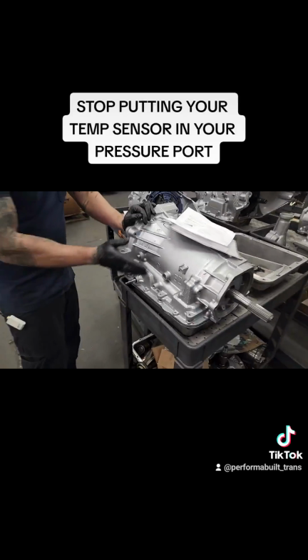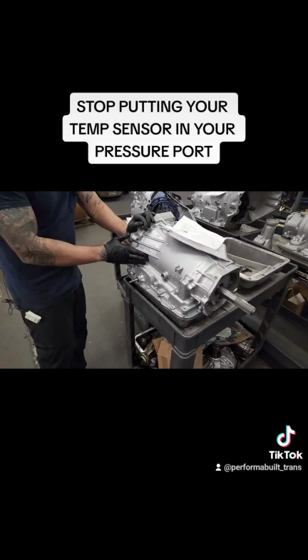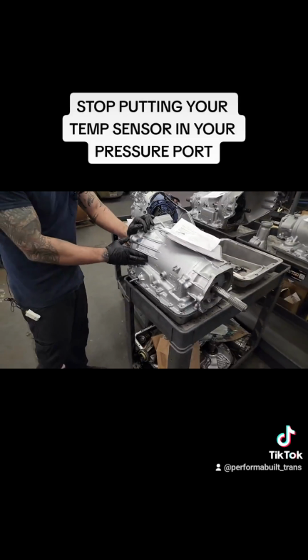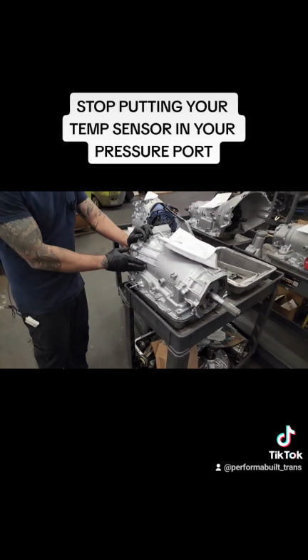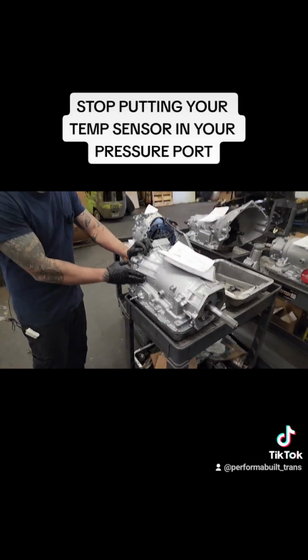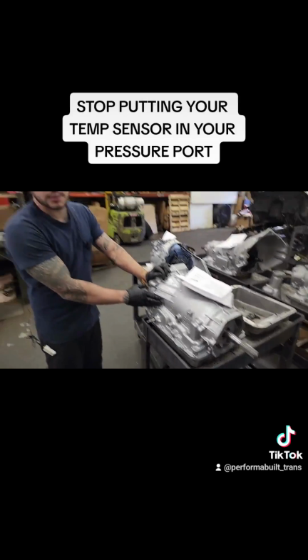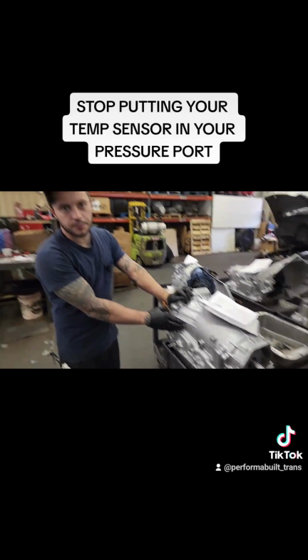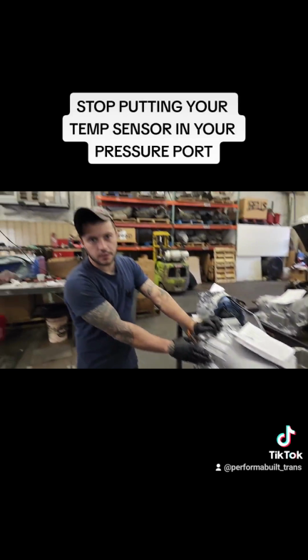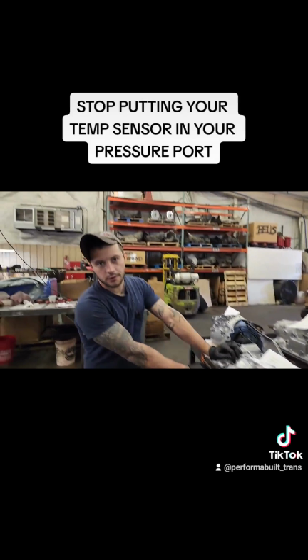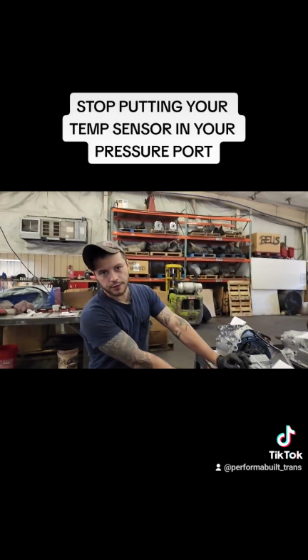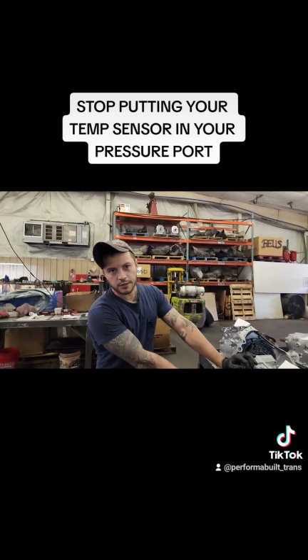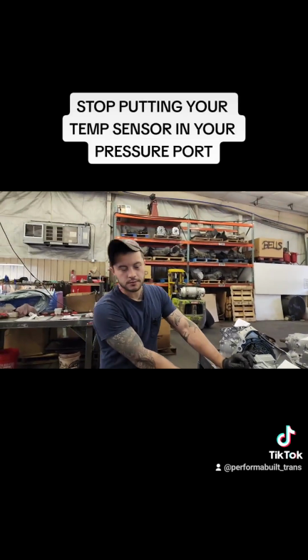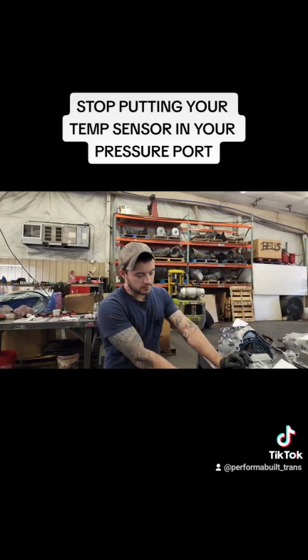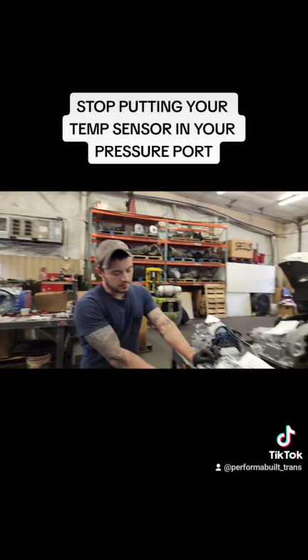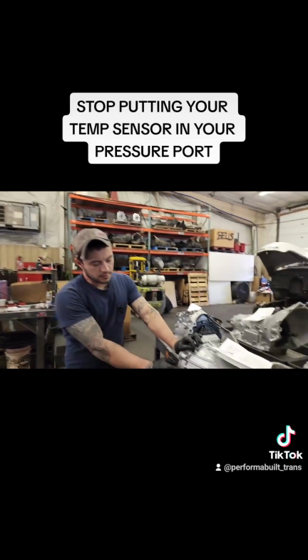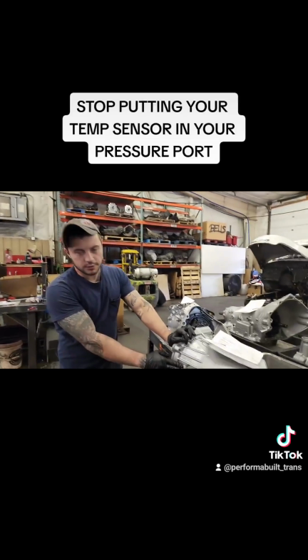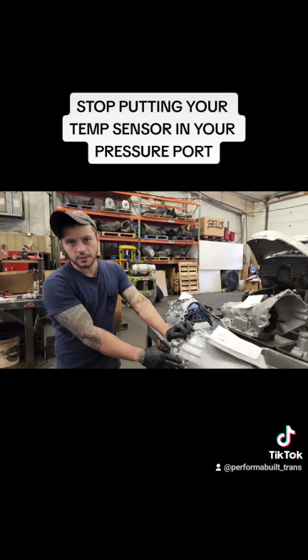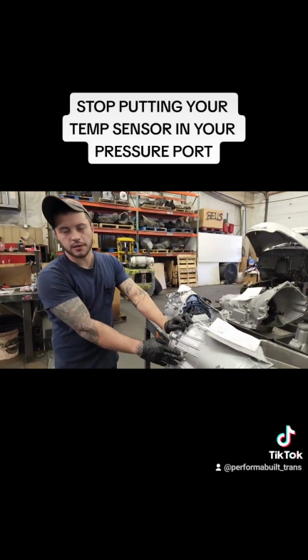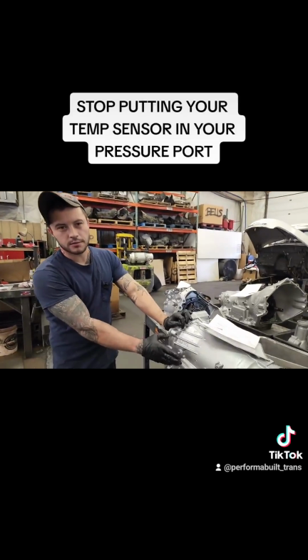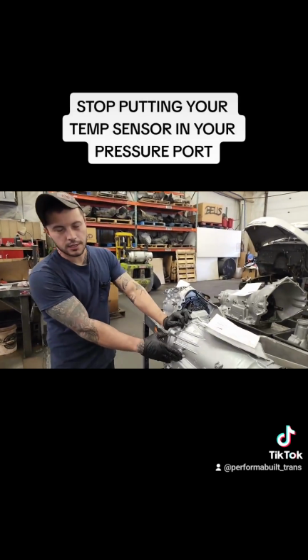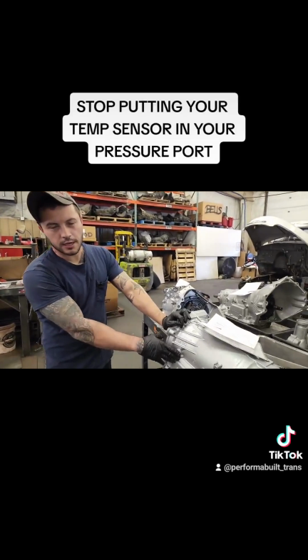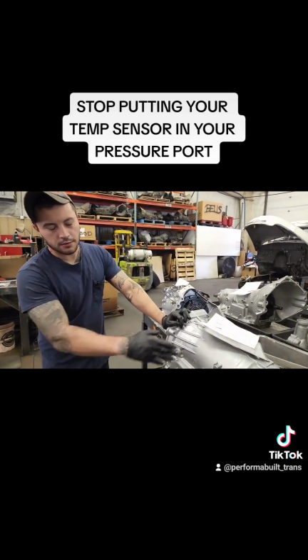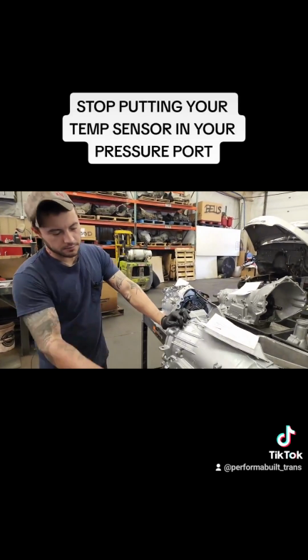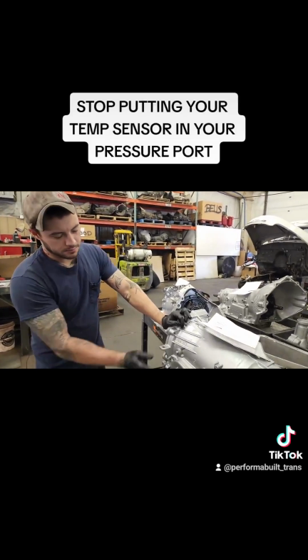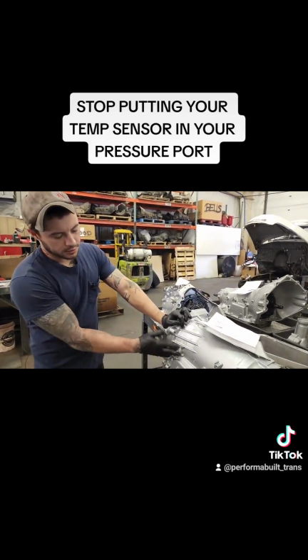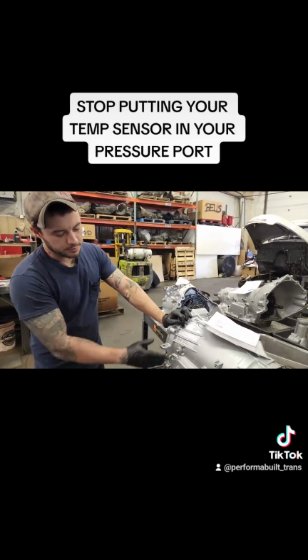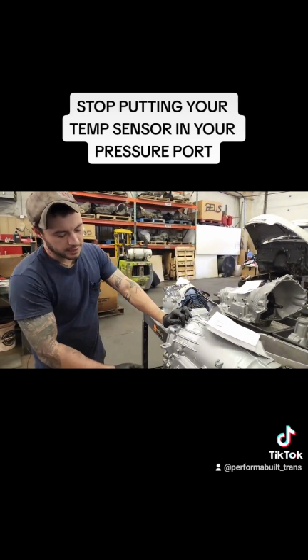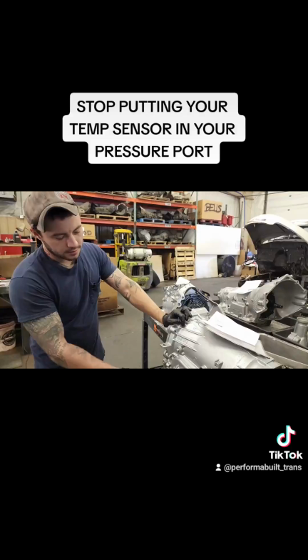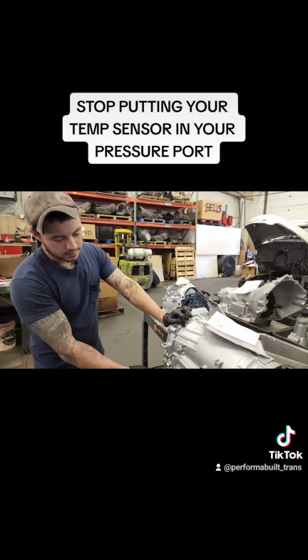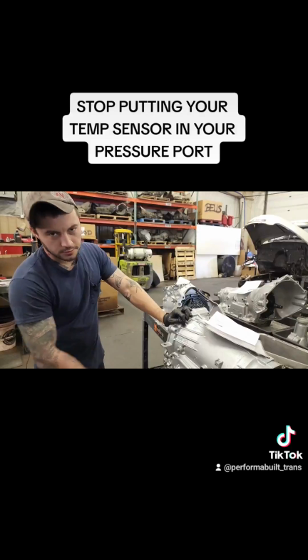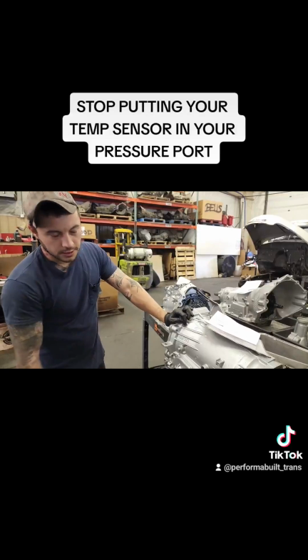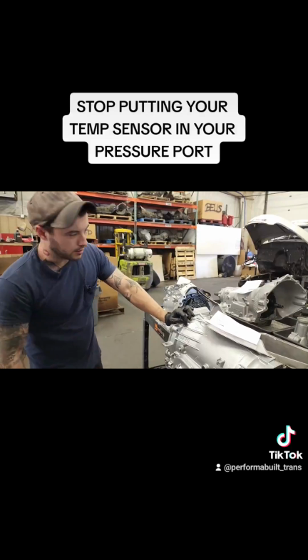So stop thinking you're overheating because you're not. Take it out, put this back, and do it right.